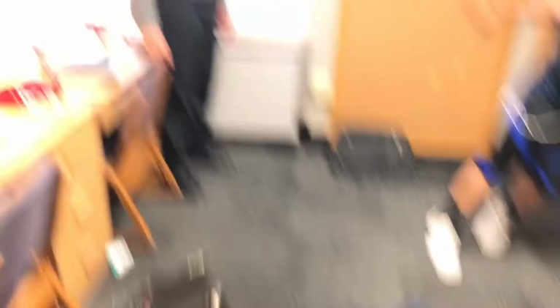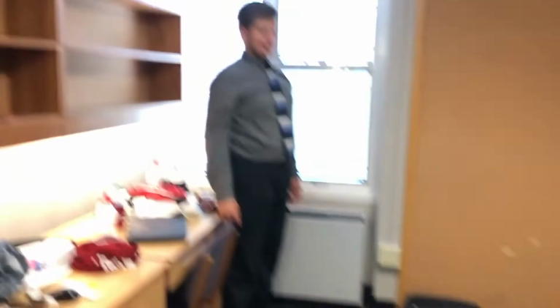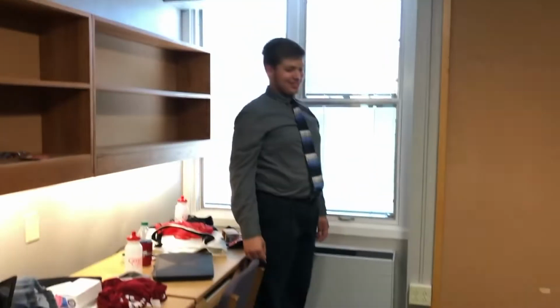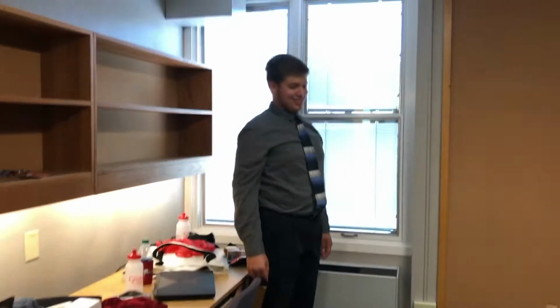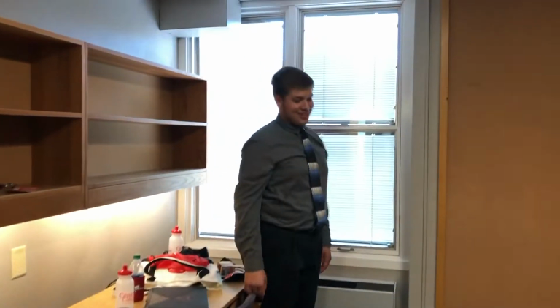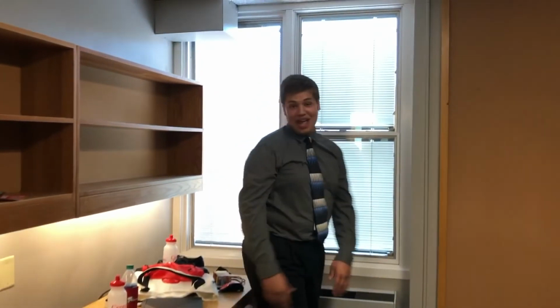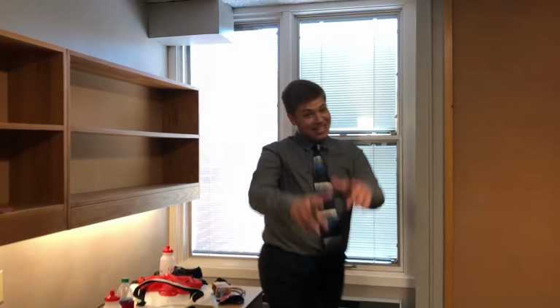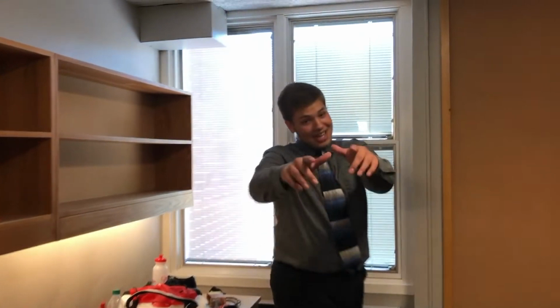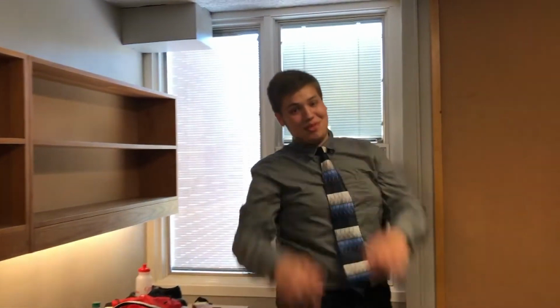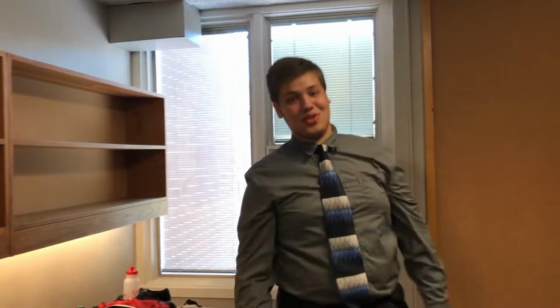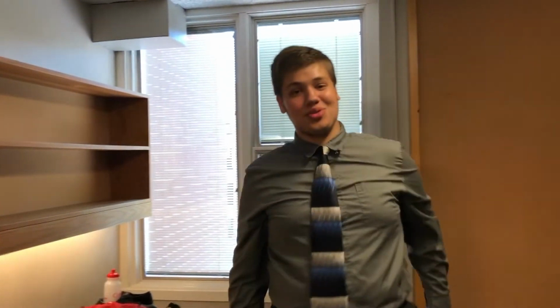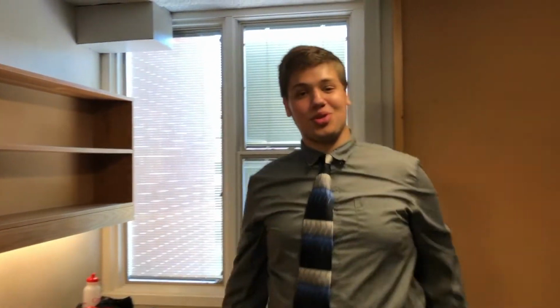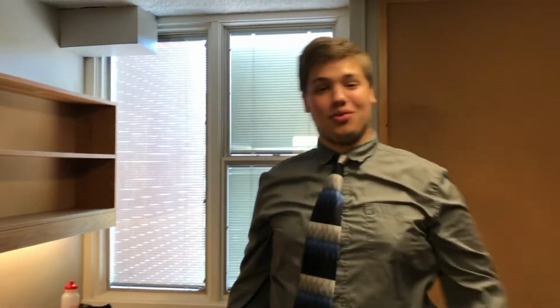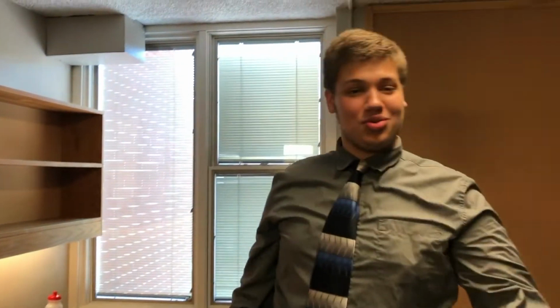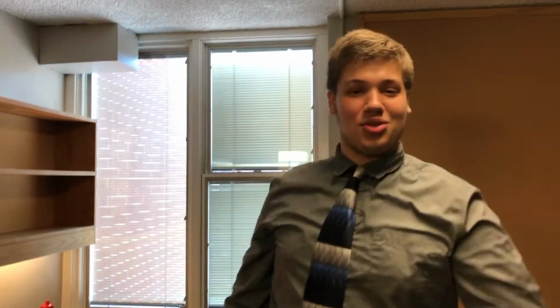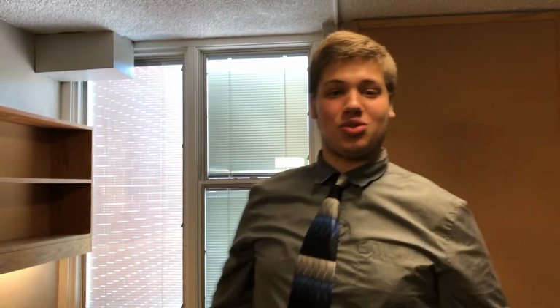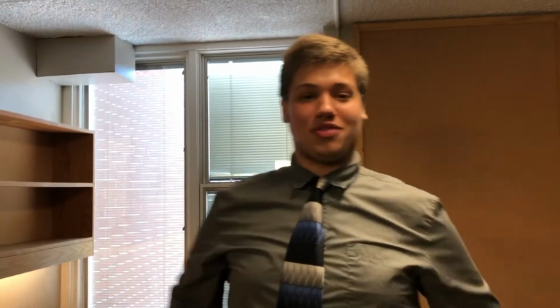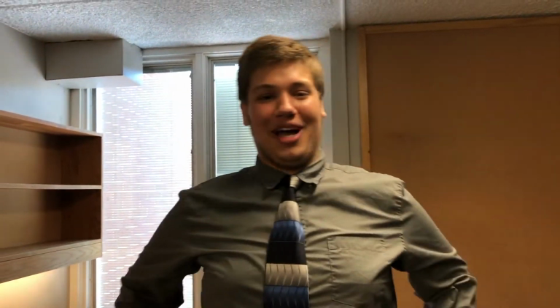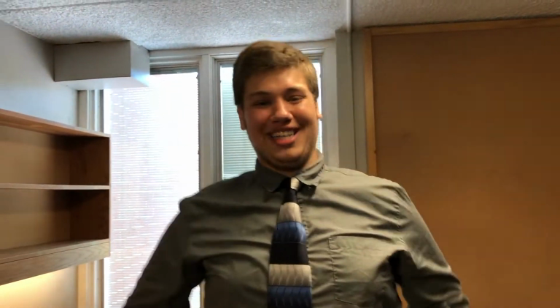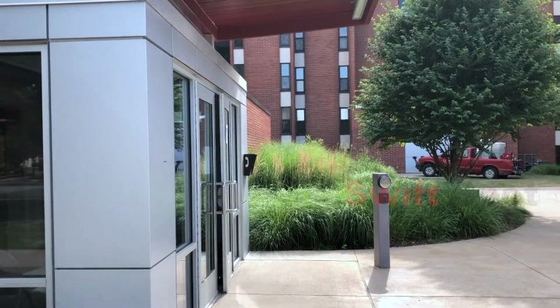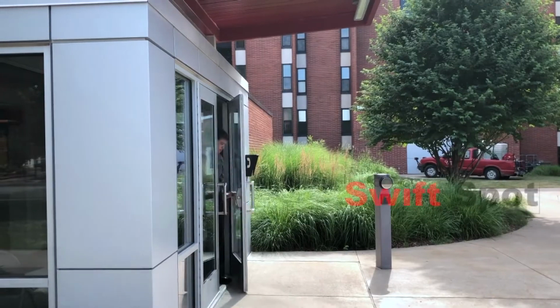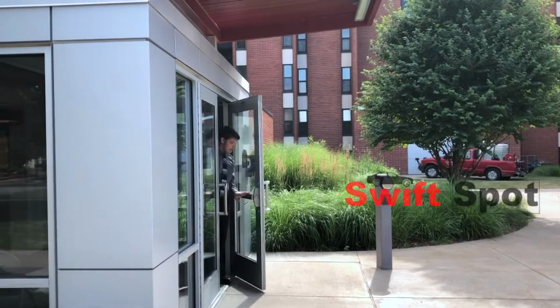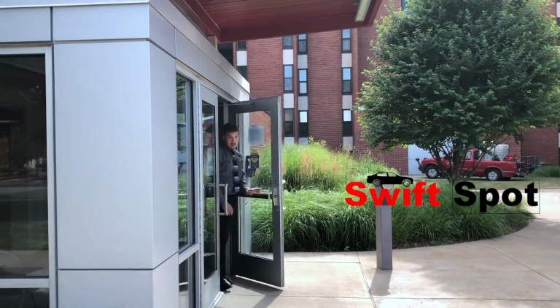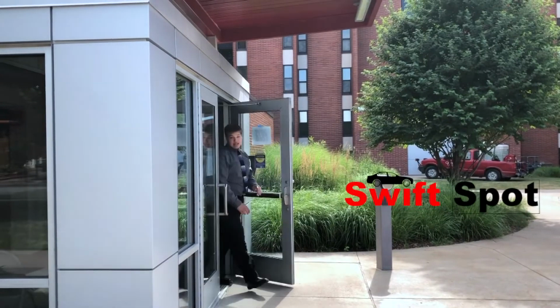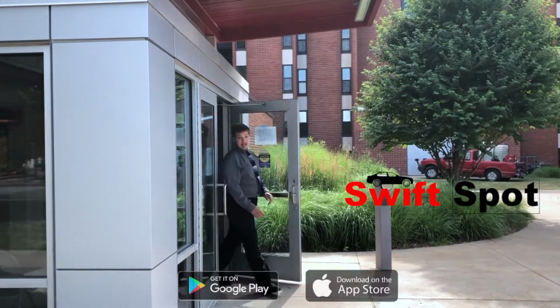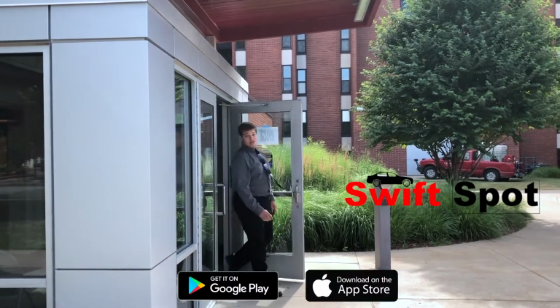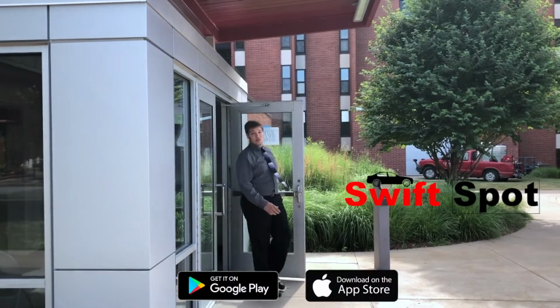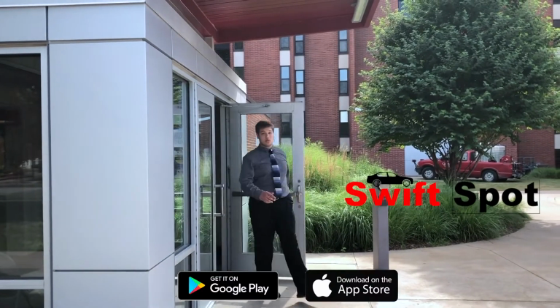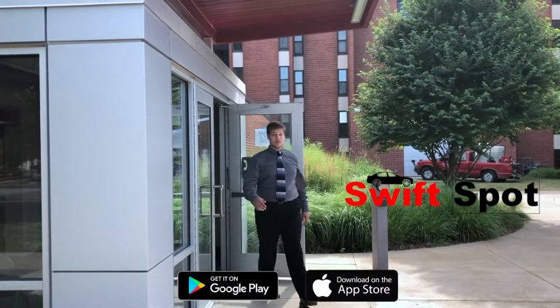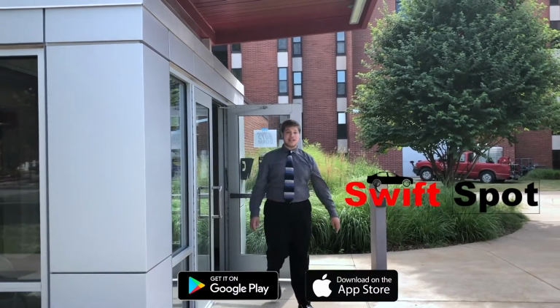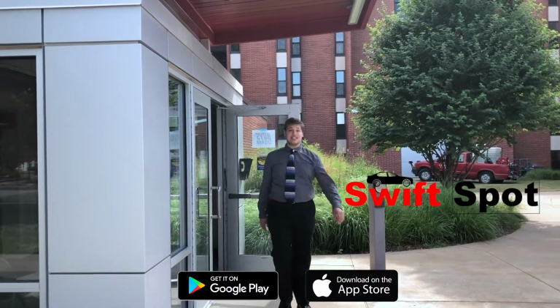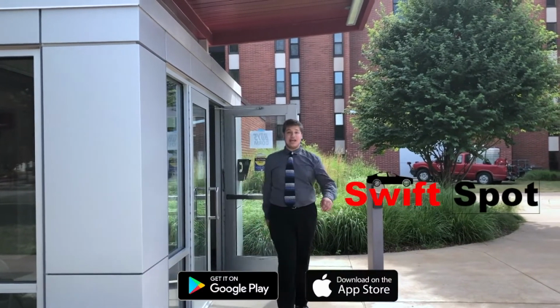And it can be for you too if you choose SWIFT SPA. Download SWIFT SPA today.